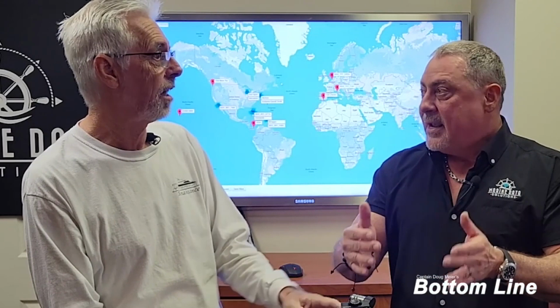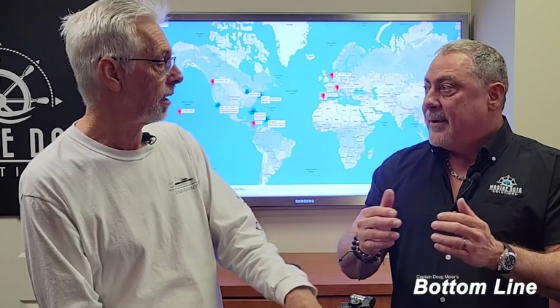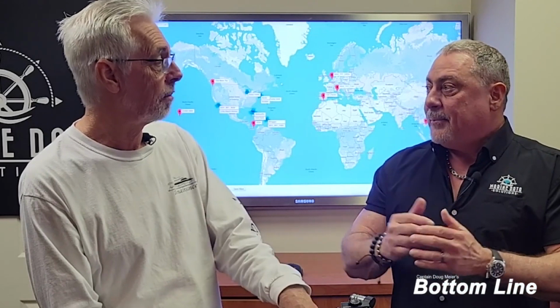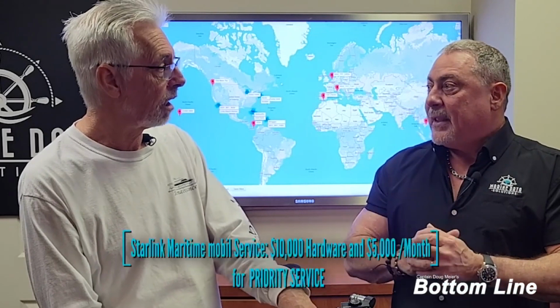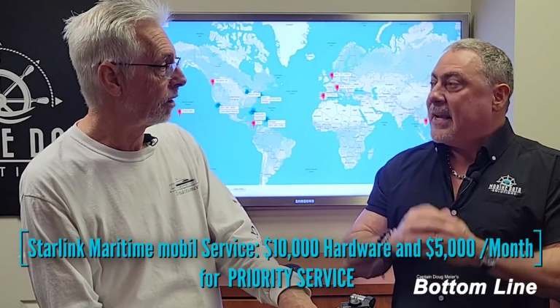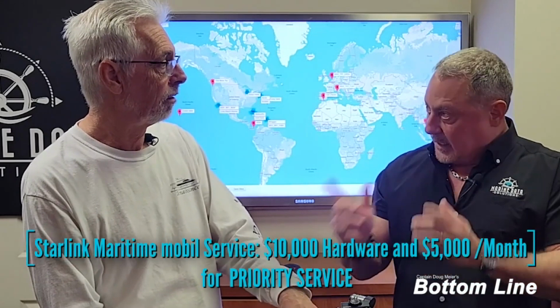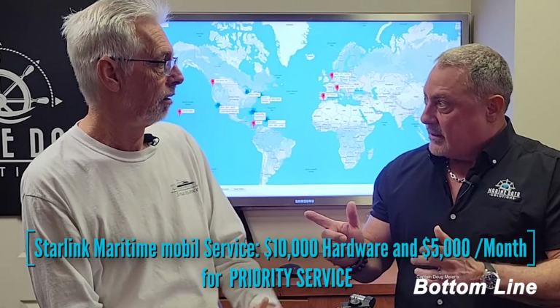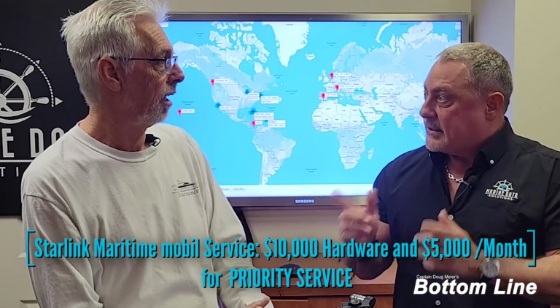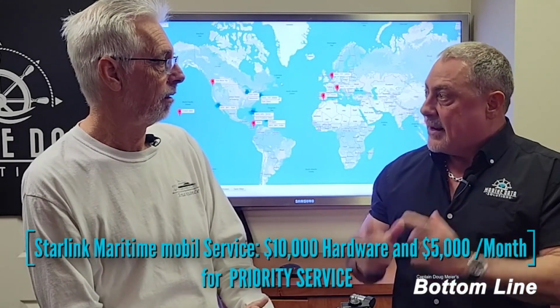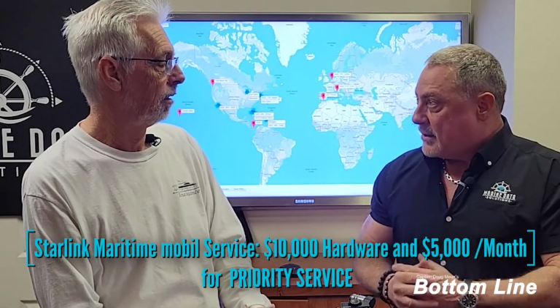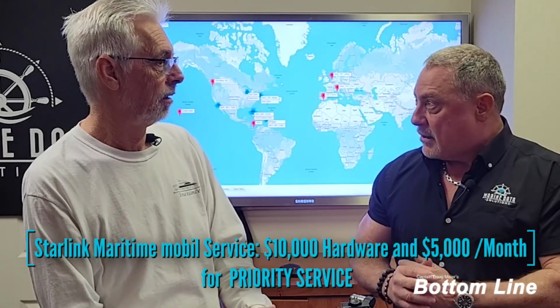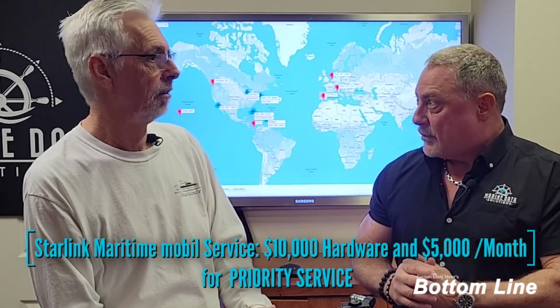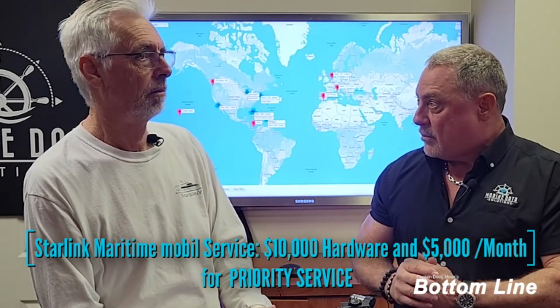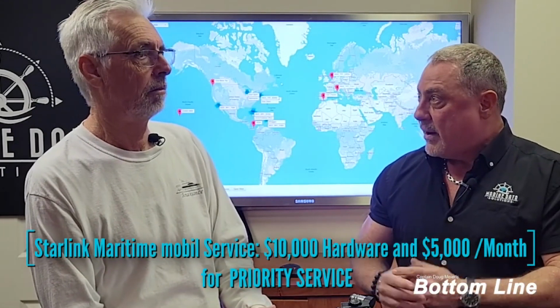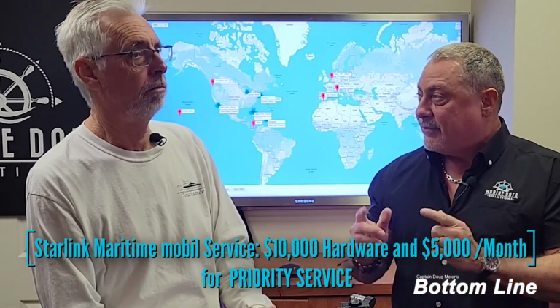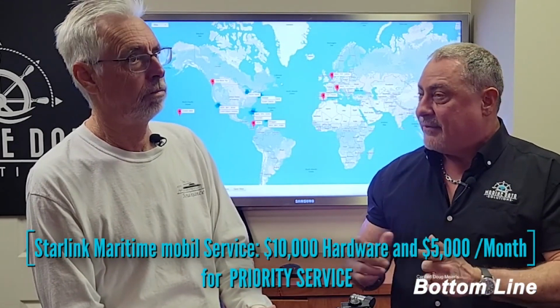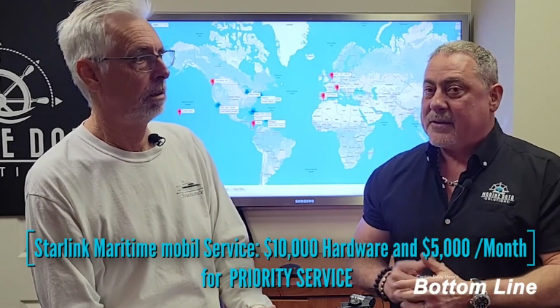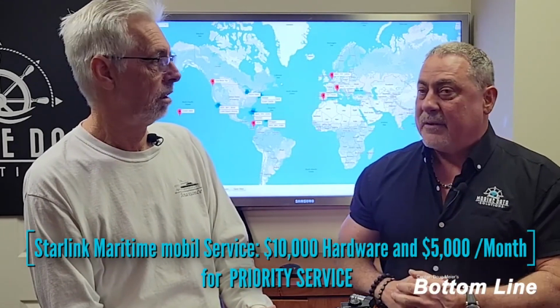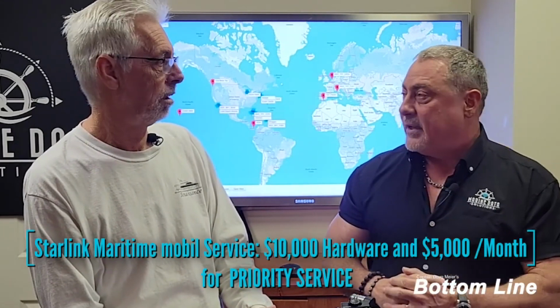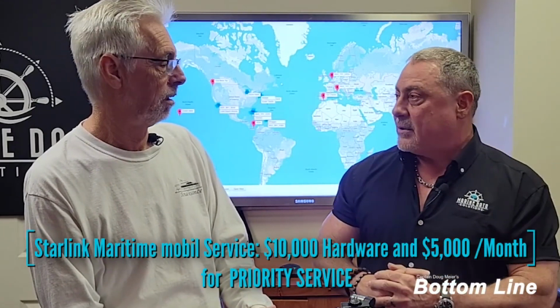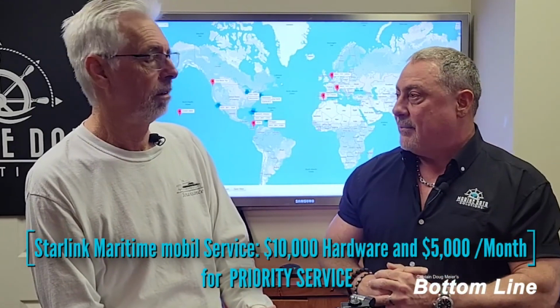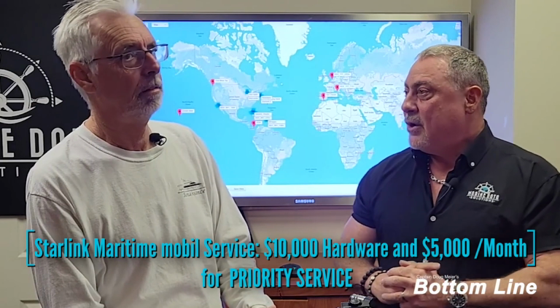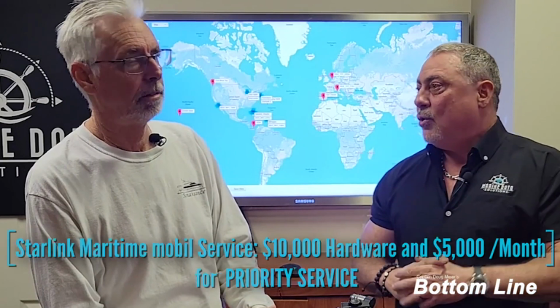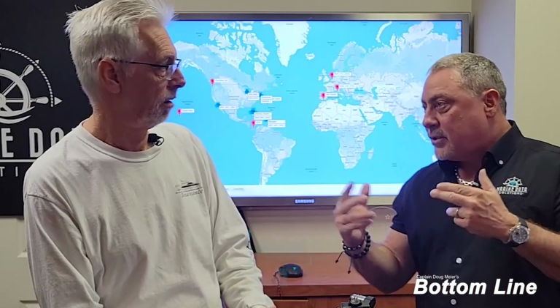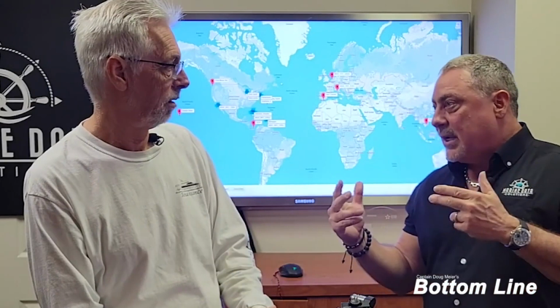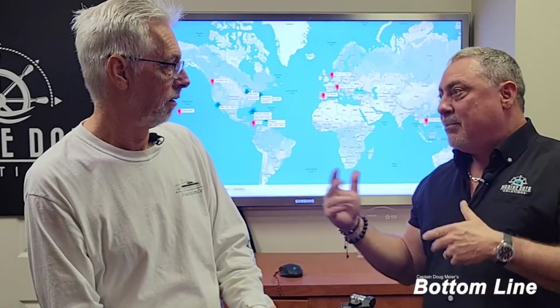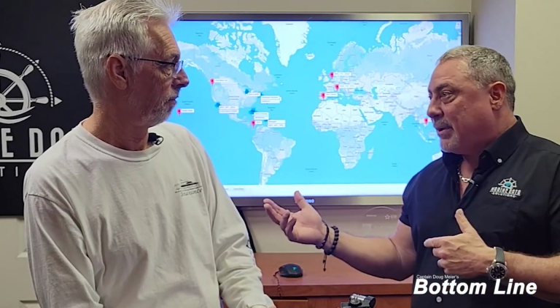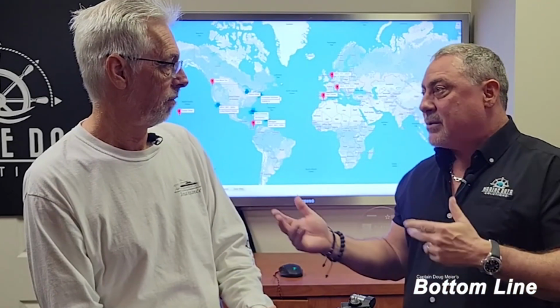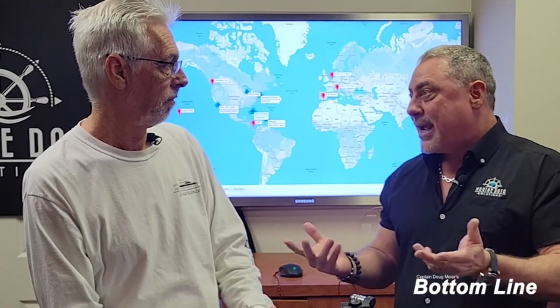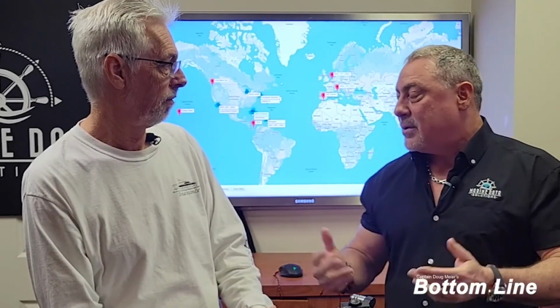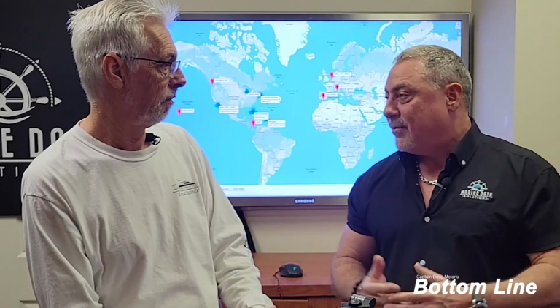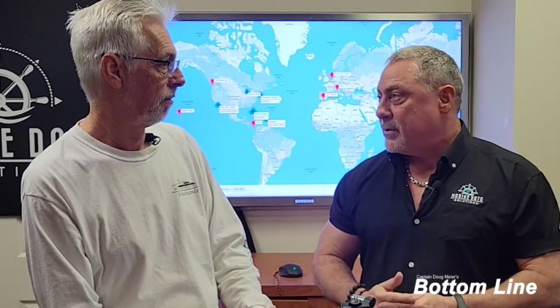Yachts can get the maritime version. It's $10,000 for the hardware and $5,000 a month for the airtime, which in the big picture is actually affordable compared to the old VSATs that were out there.